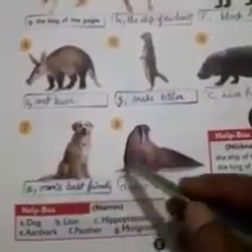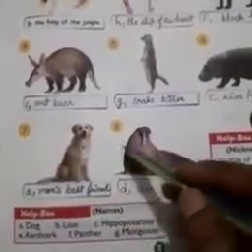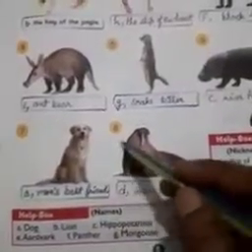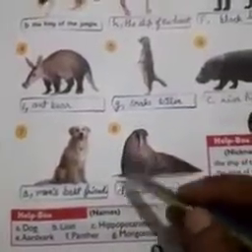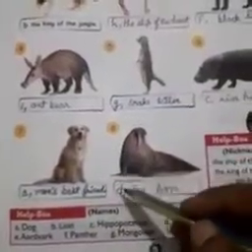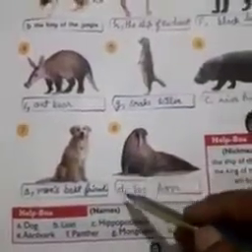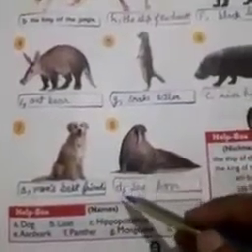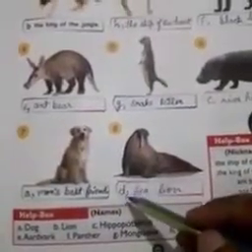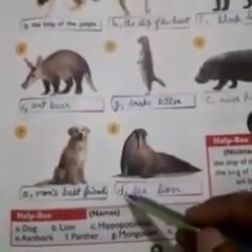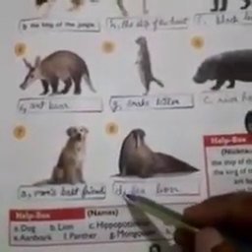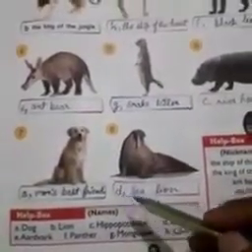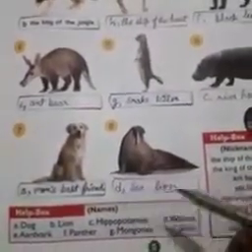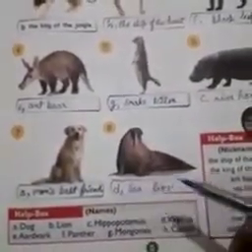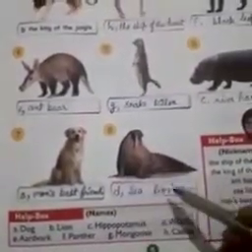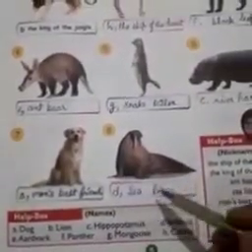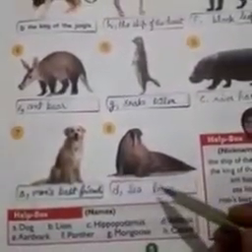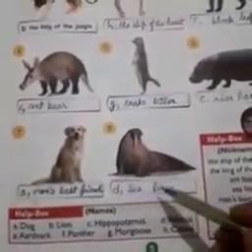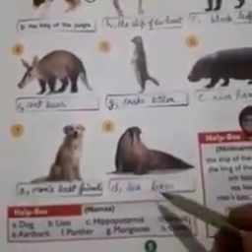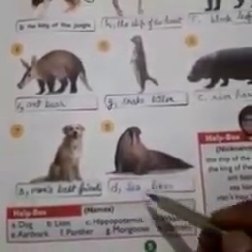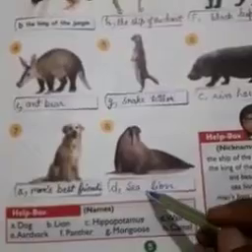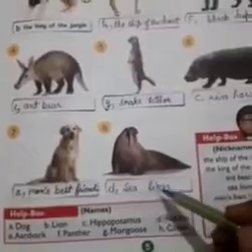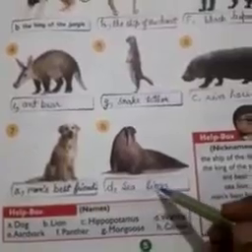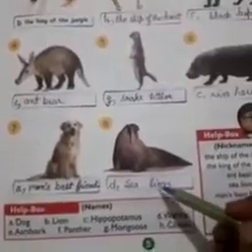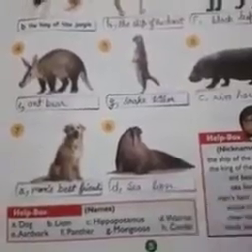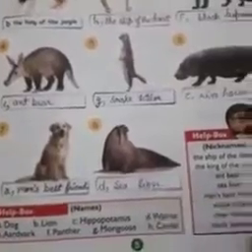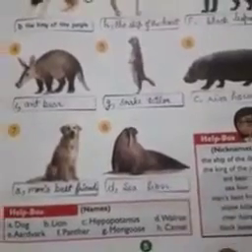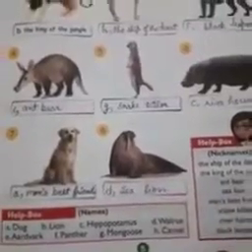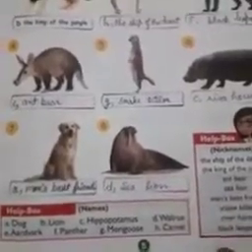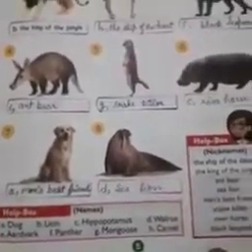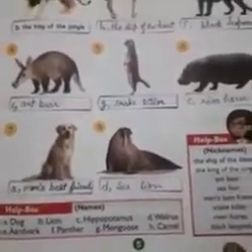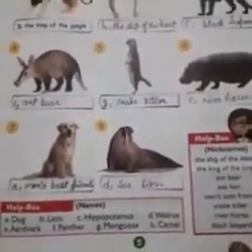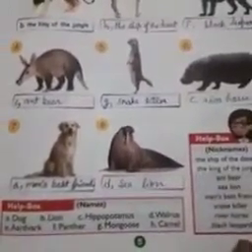And number 8. D, walrus — sea lion. Now turn your page.